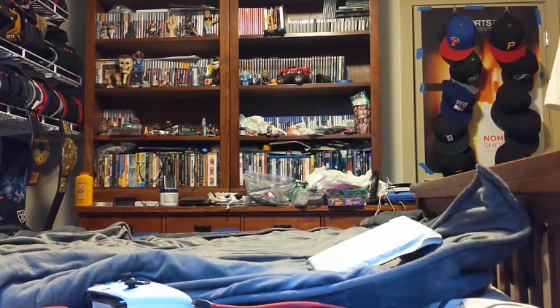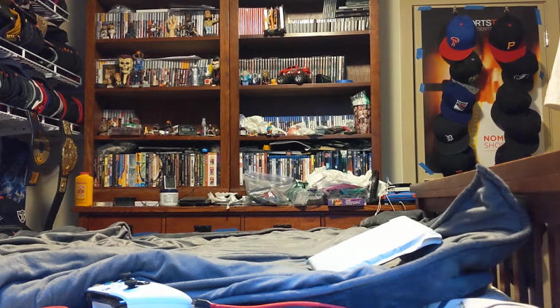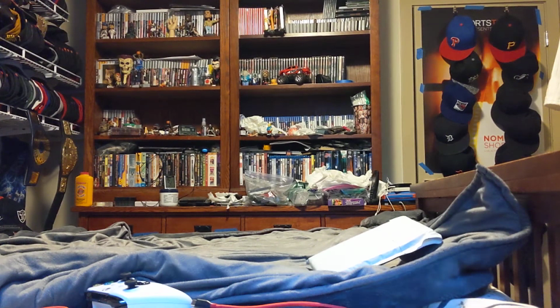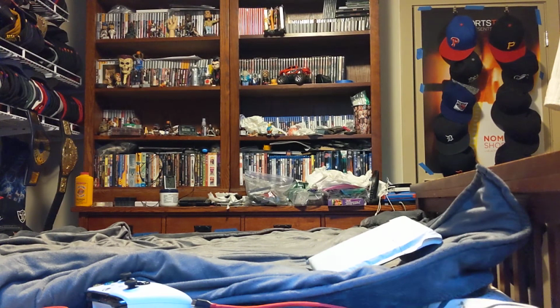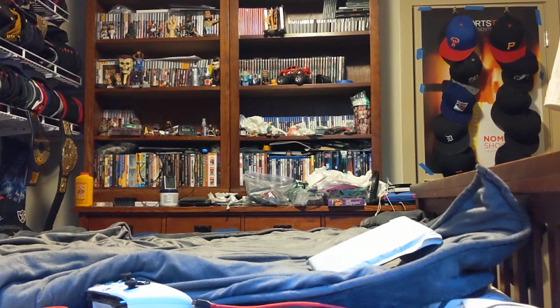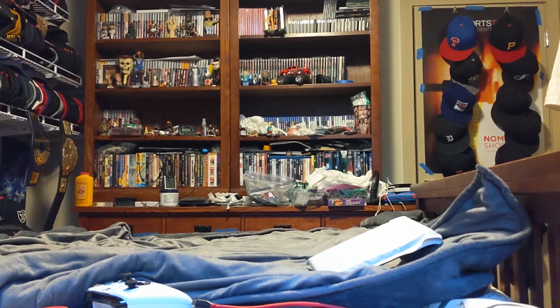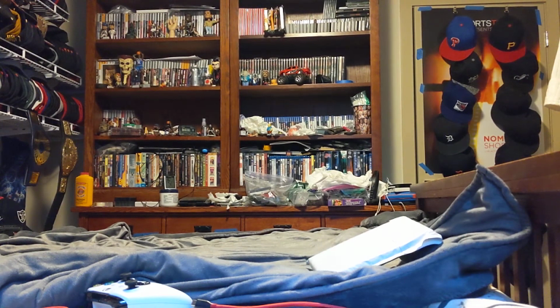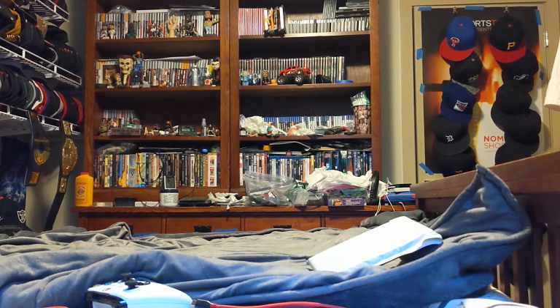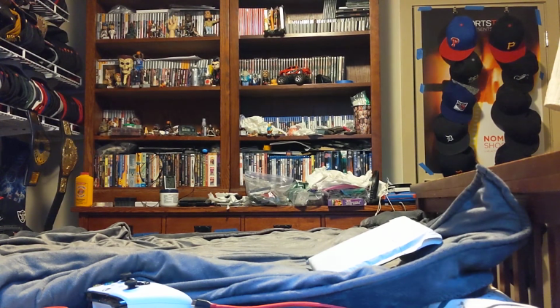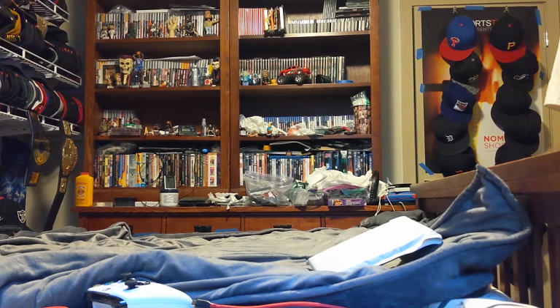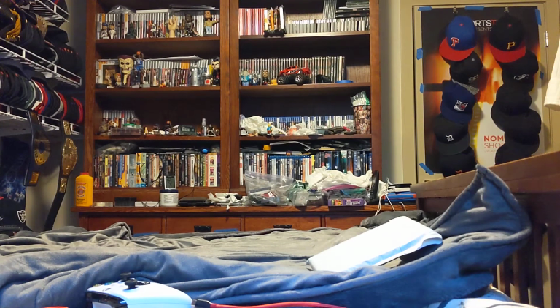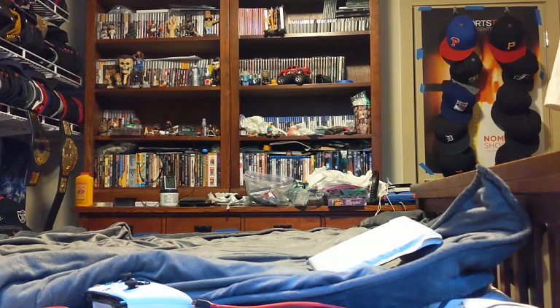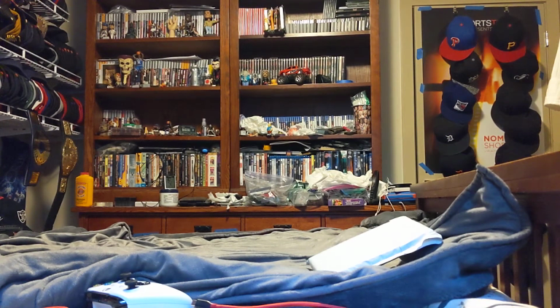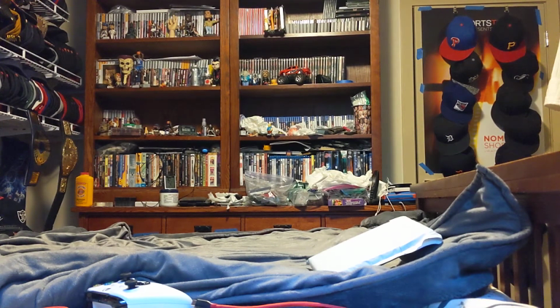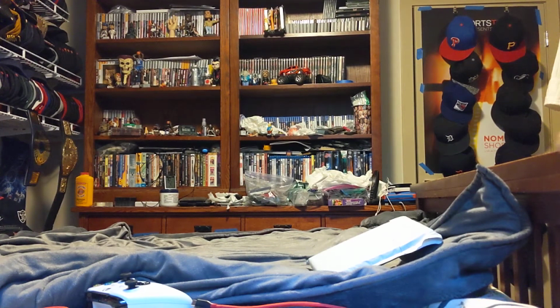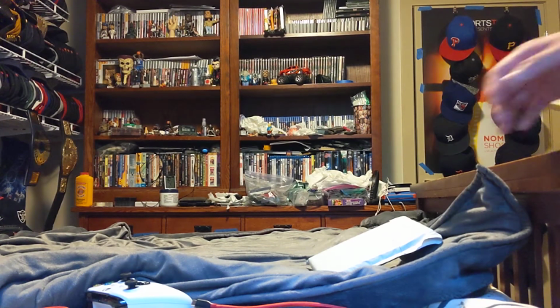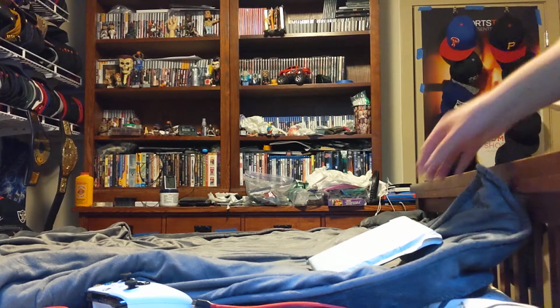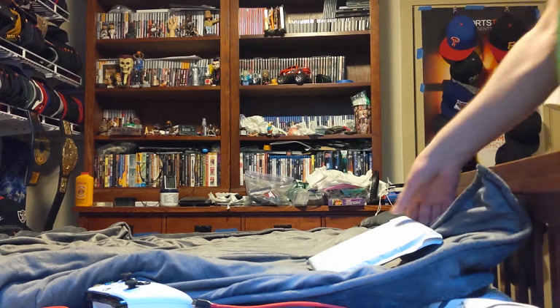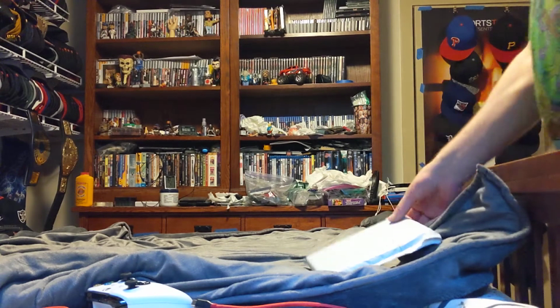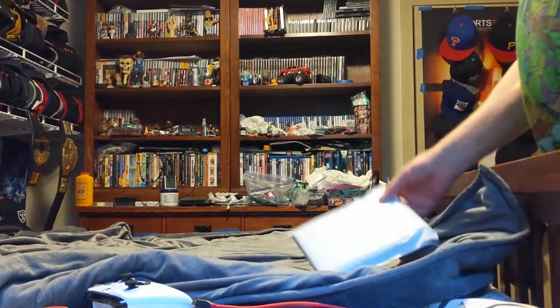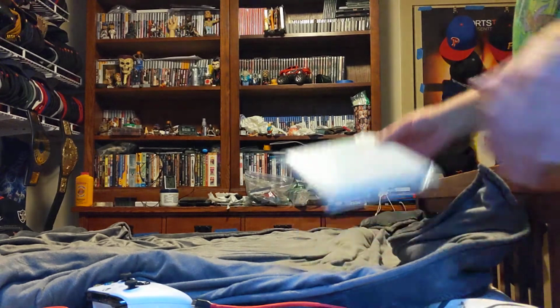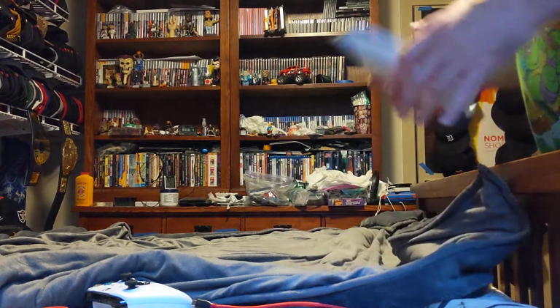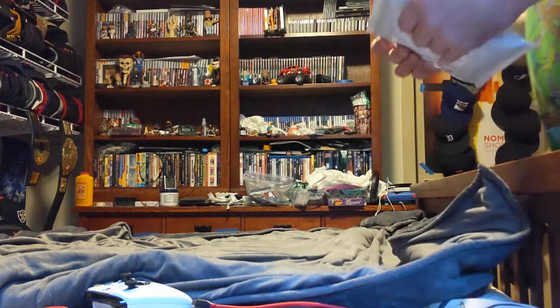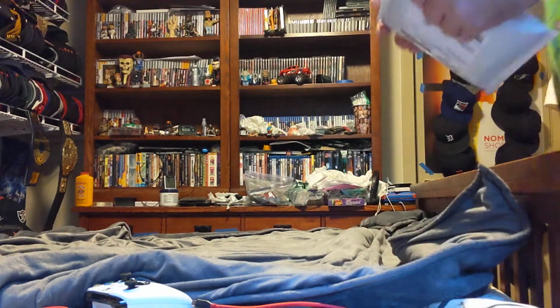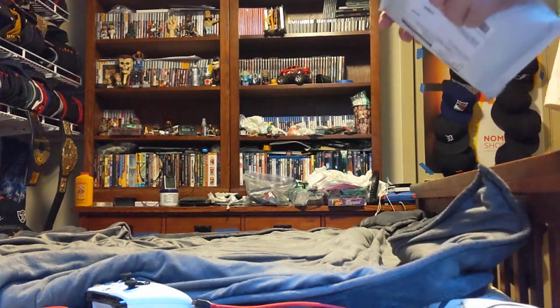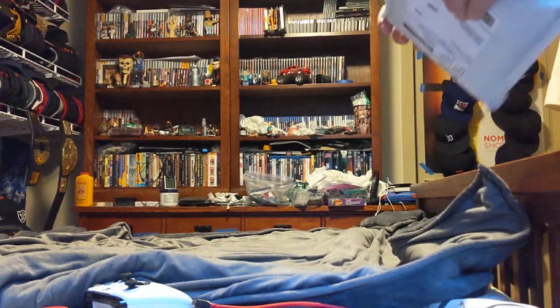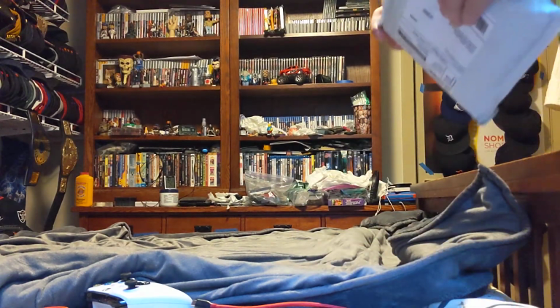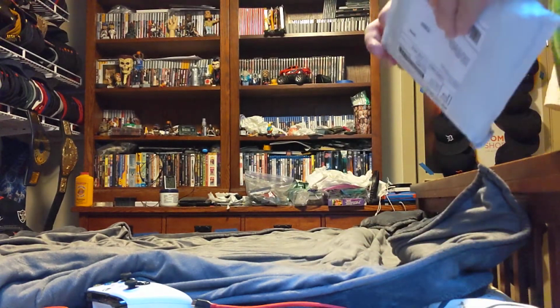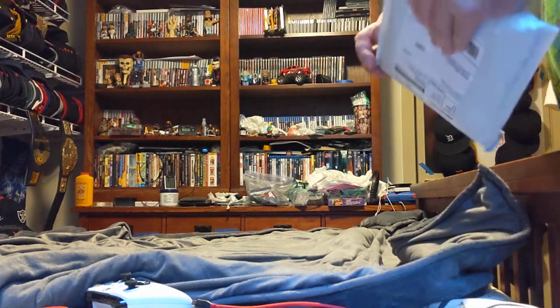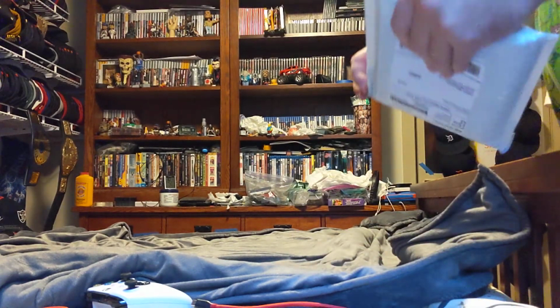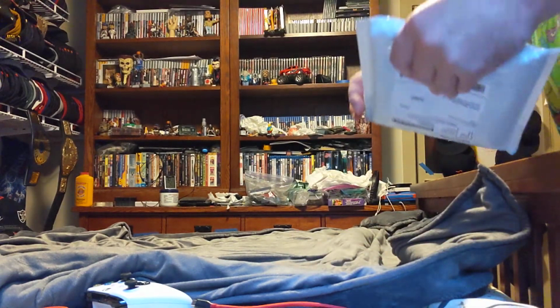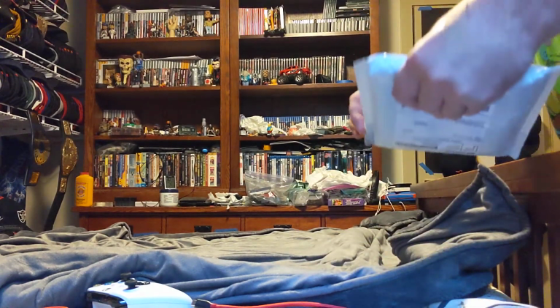Hi, this is MLBFan. I'm making an unboxing for a package that came in the mail today. Here we go.